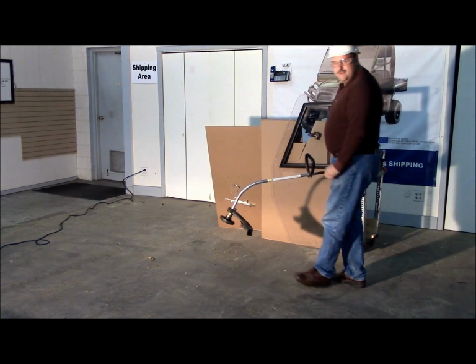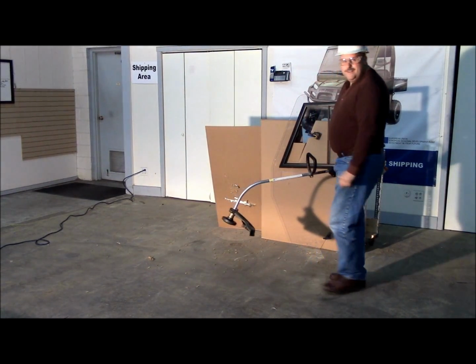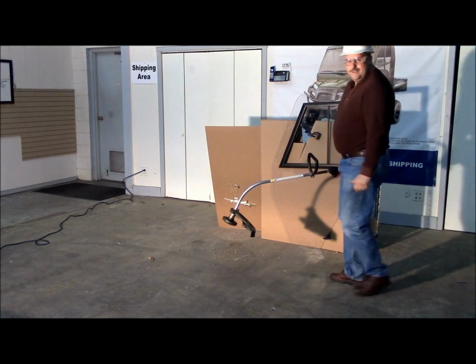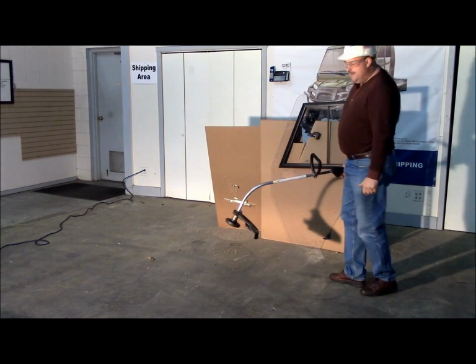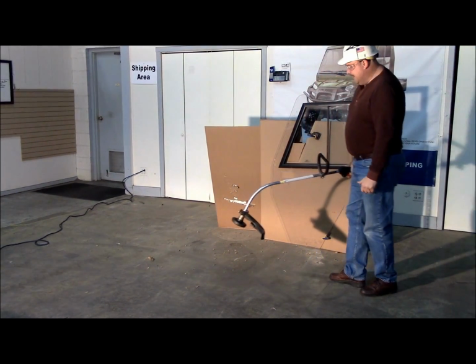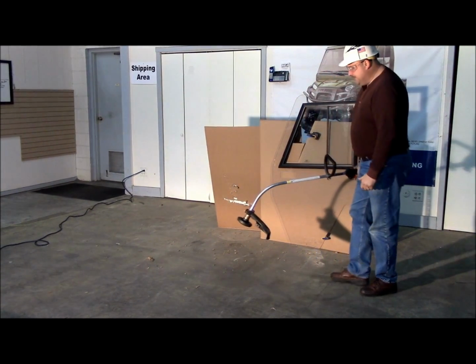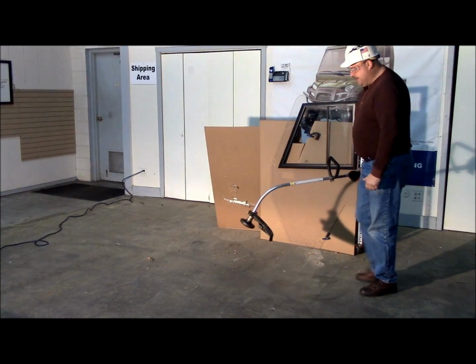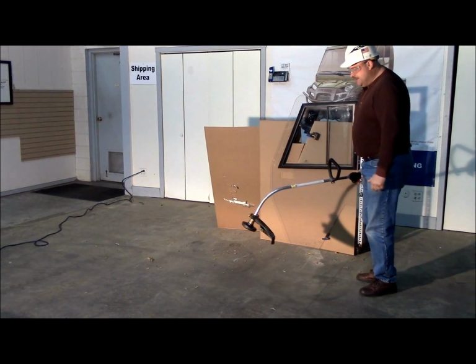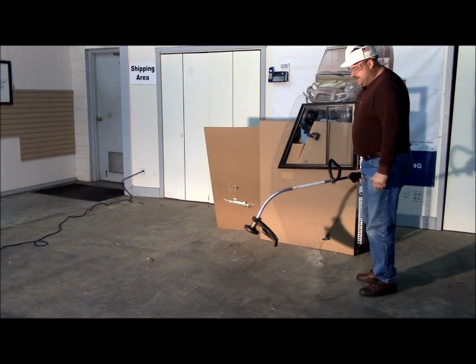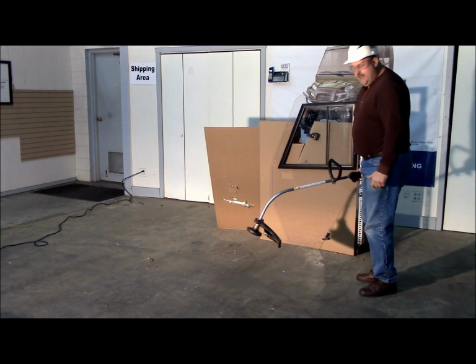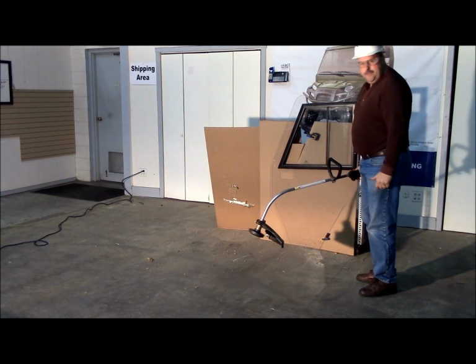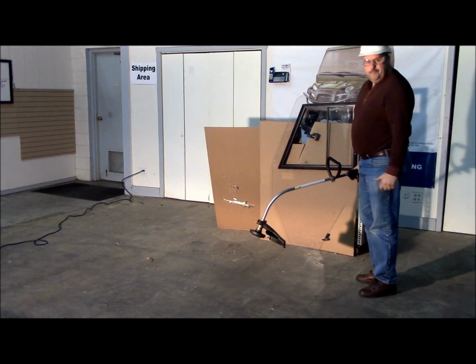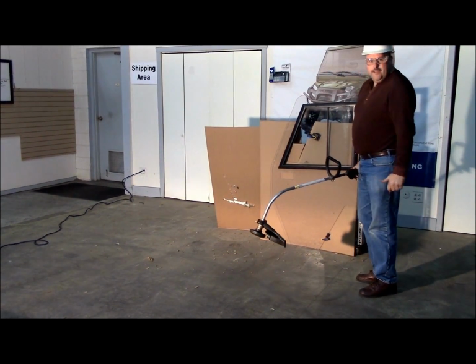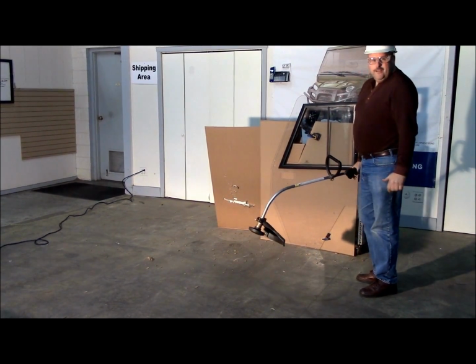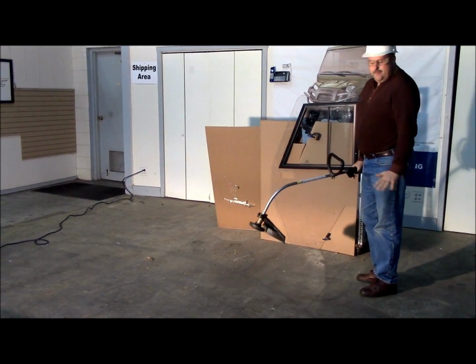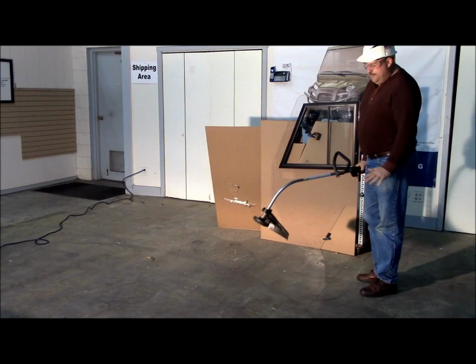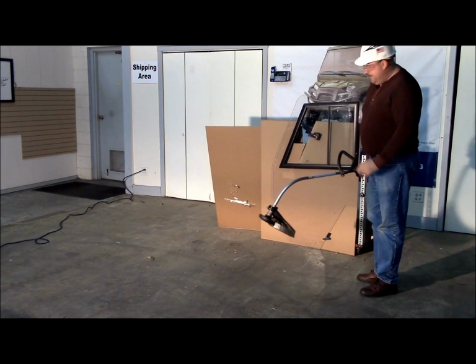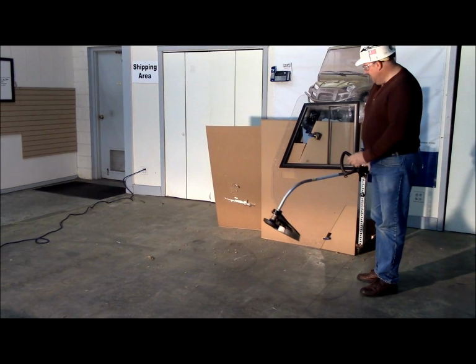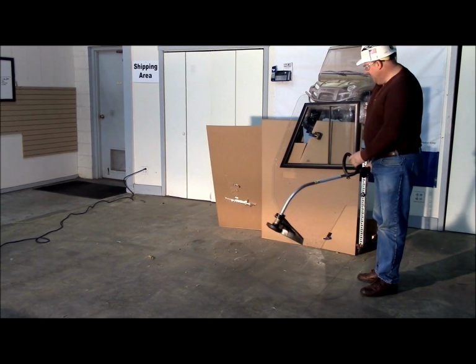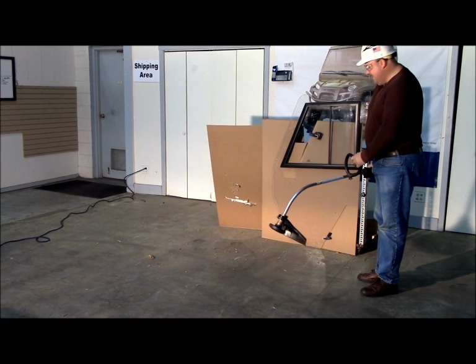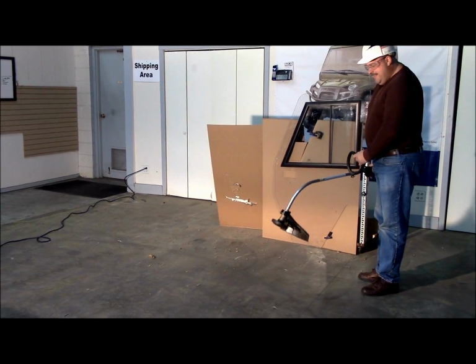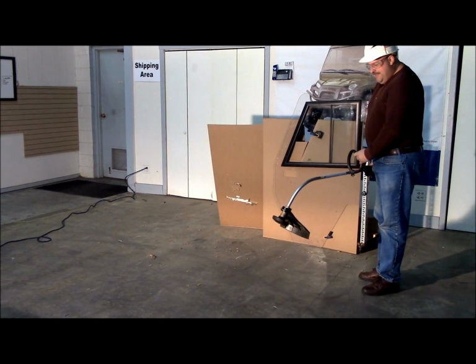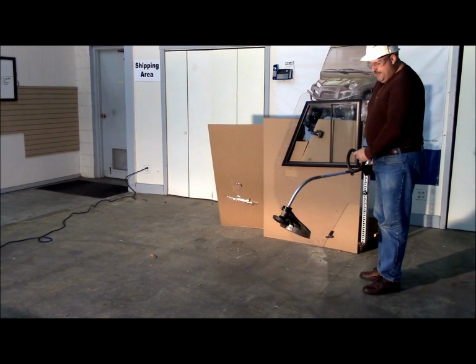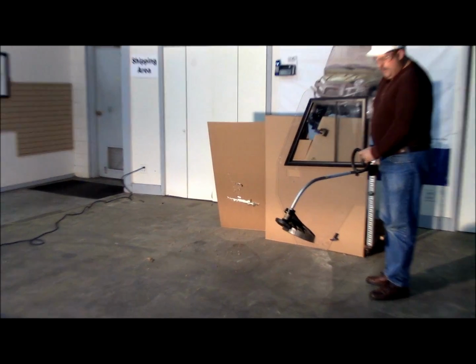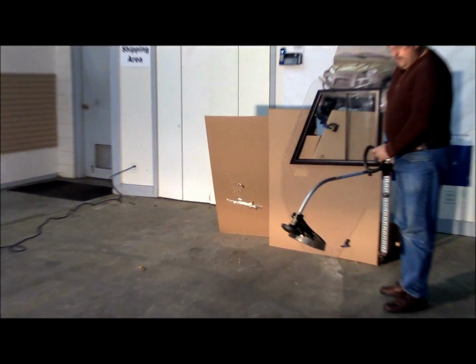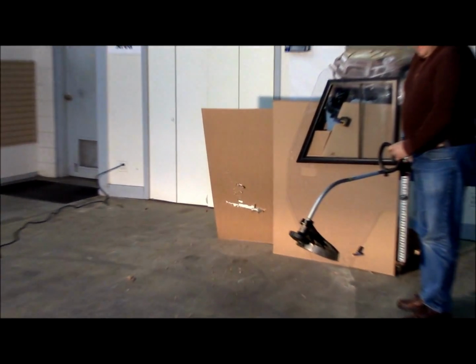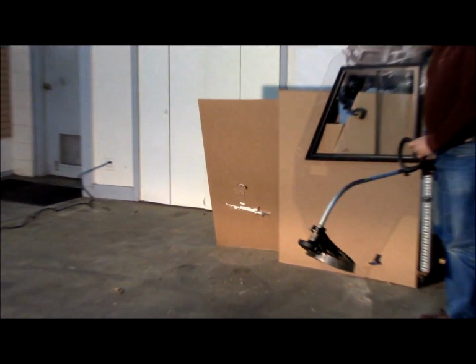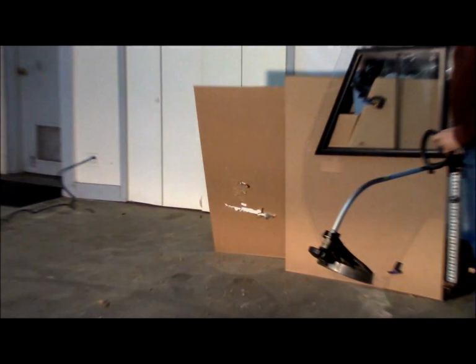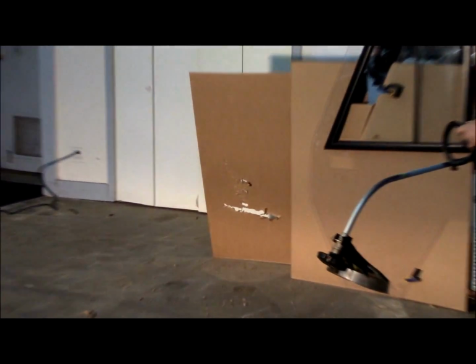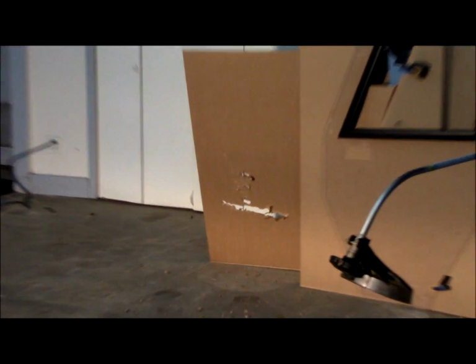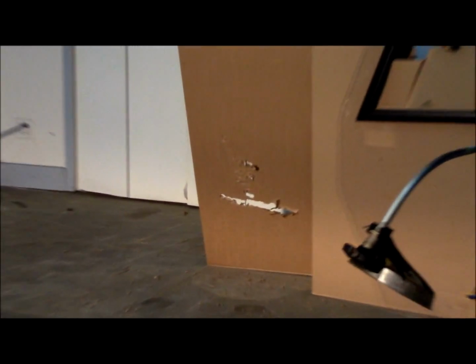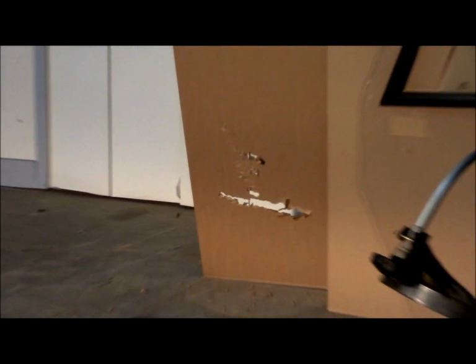As you can see, the weed whacker is working.